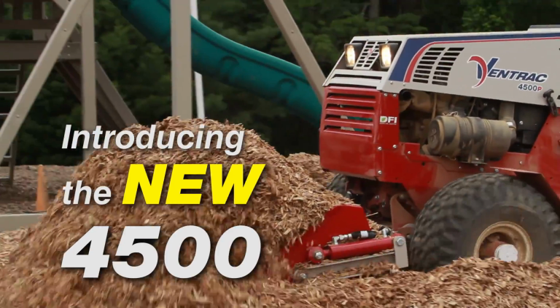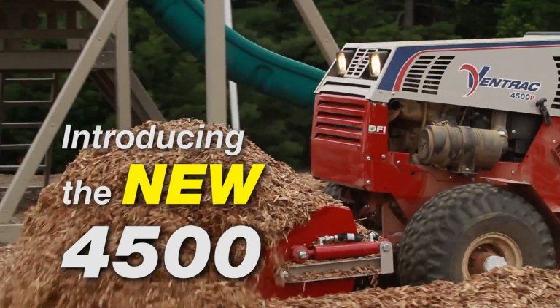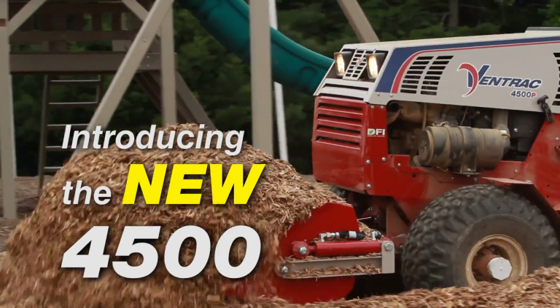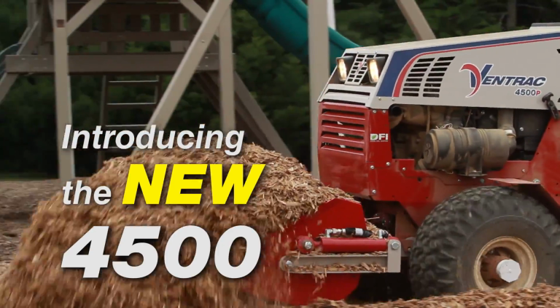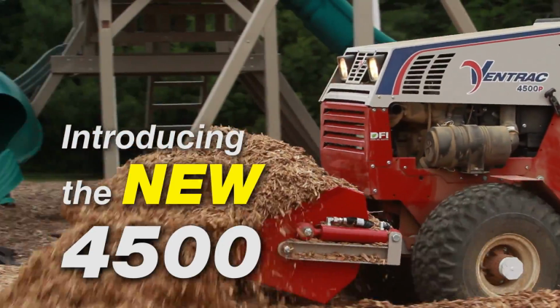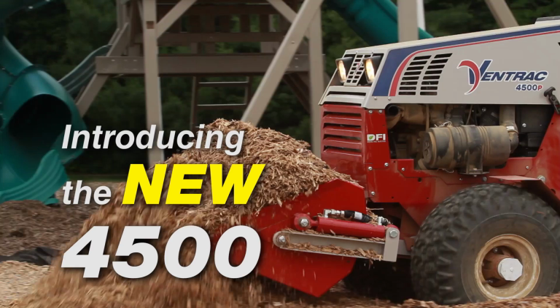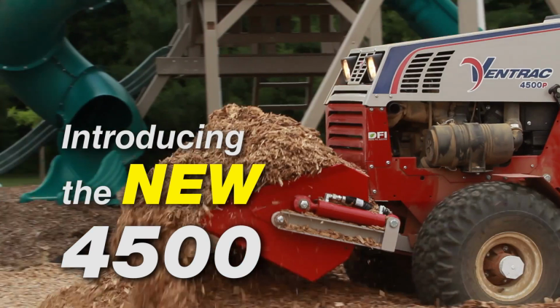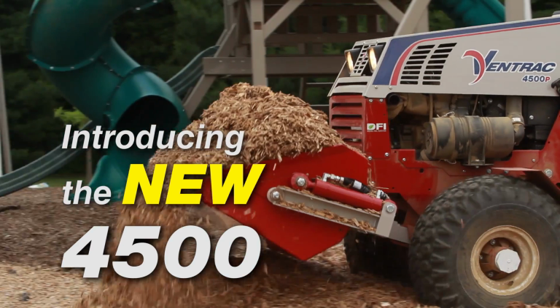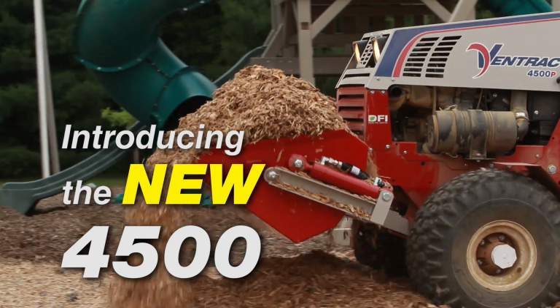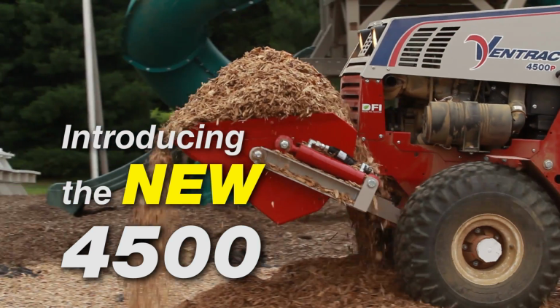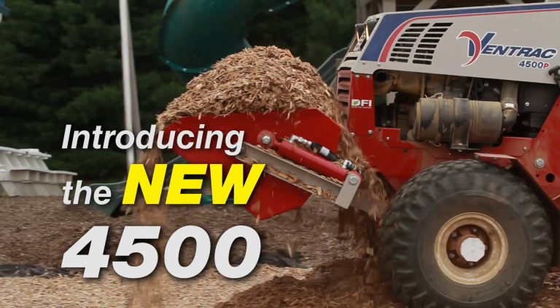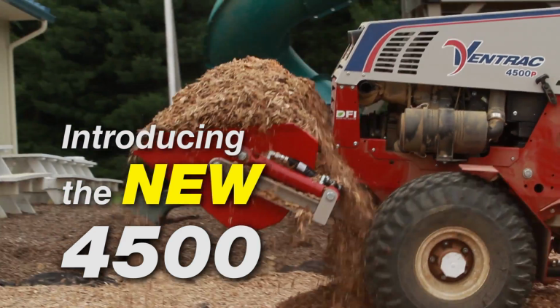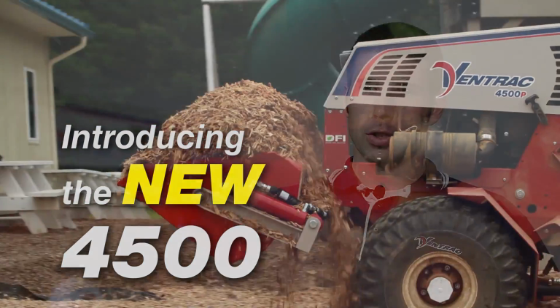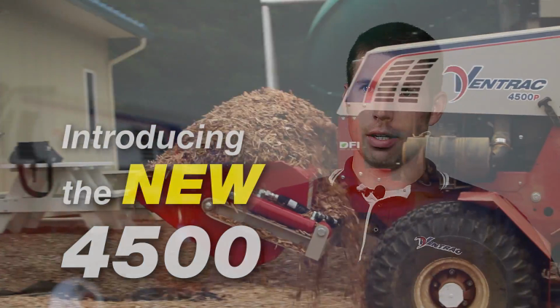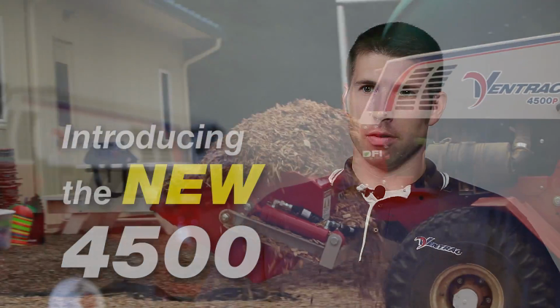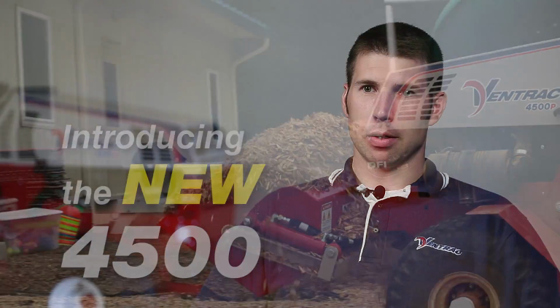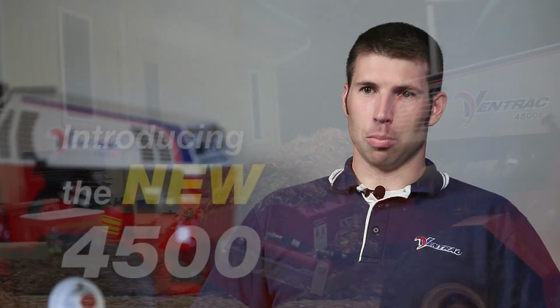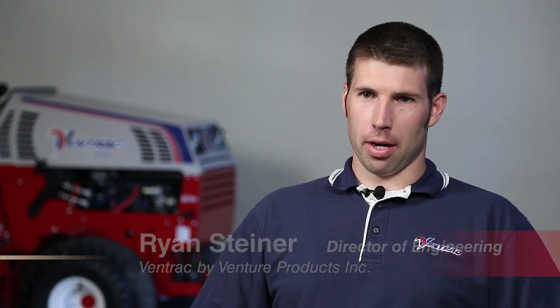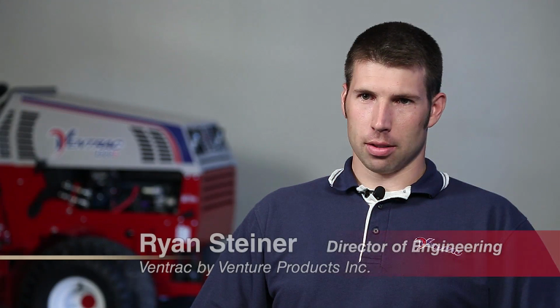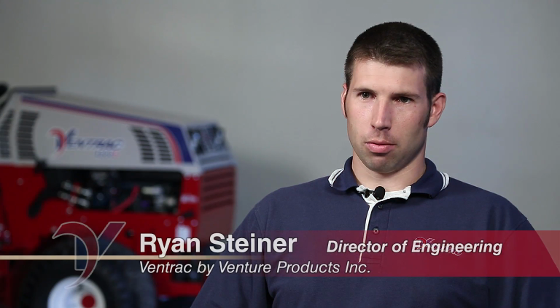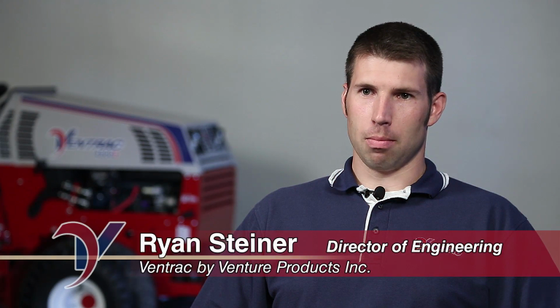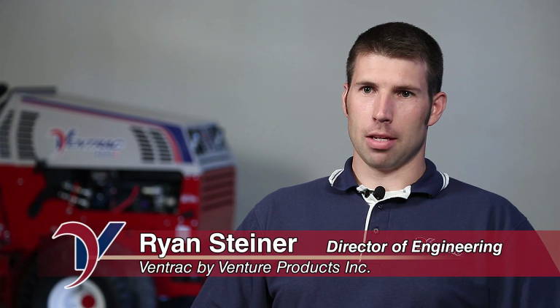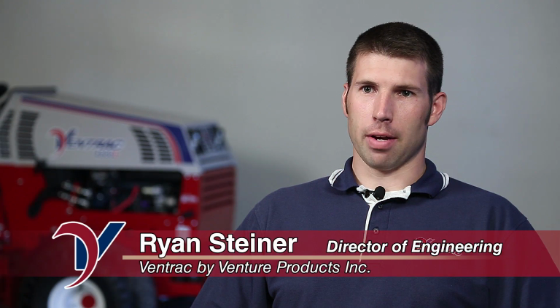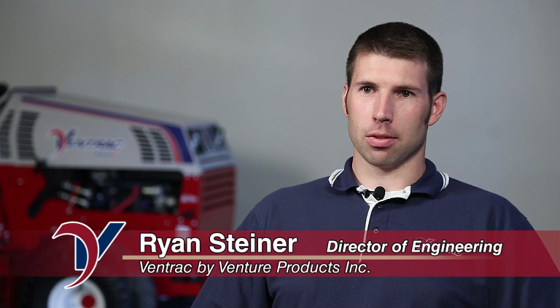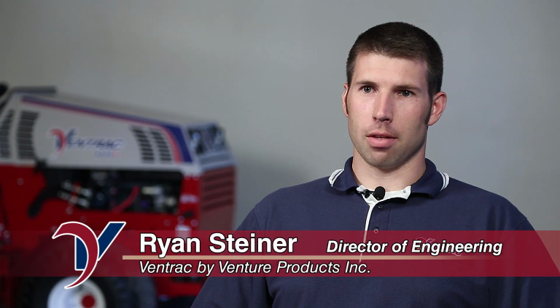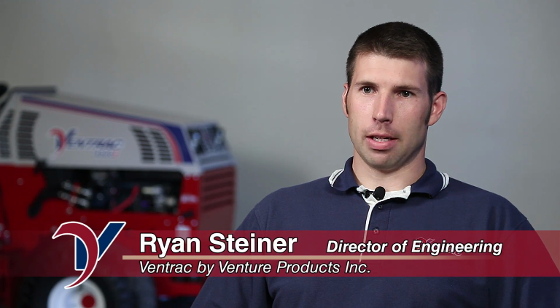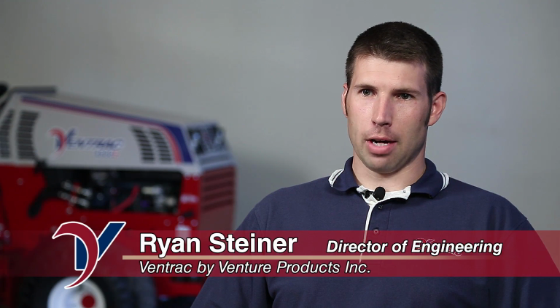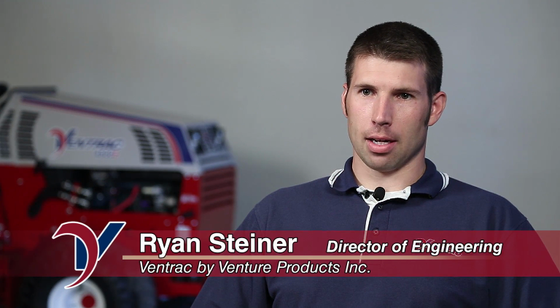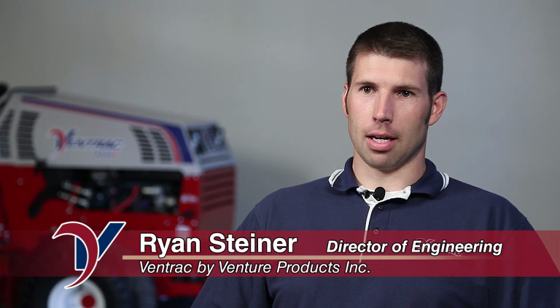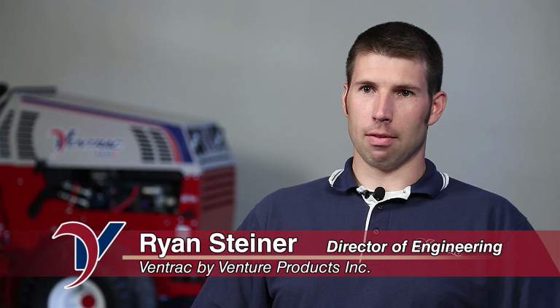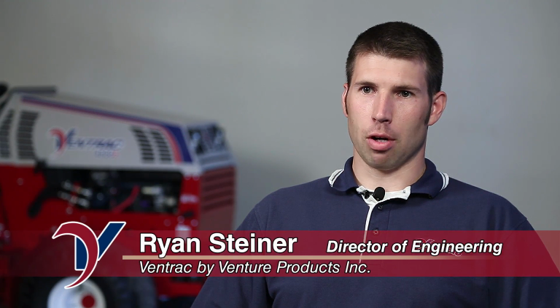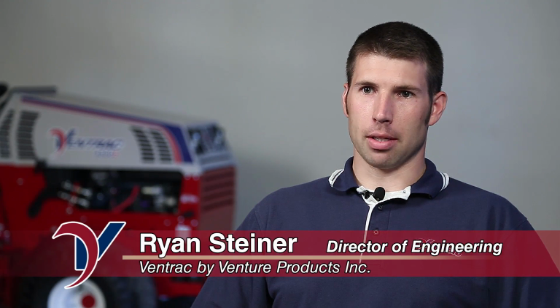My name is Ryan Steiner. I'm the Director of Engineering for Venture Products. We manufacture the Ventrac line of equipment.